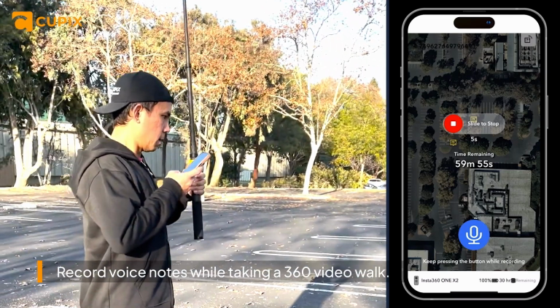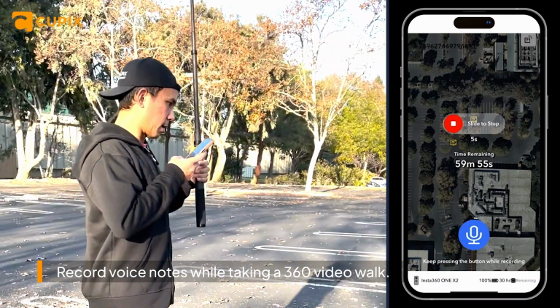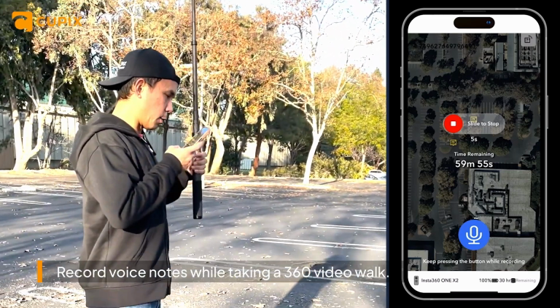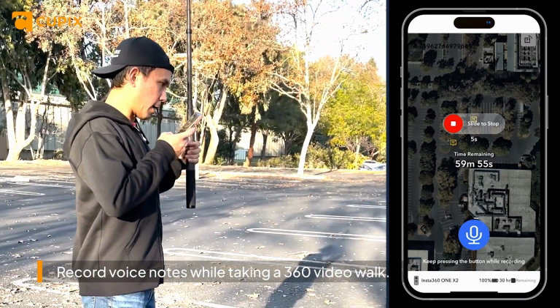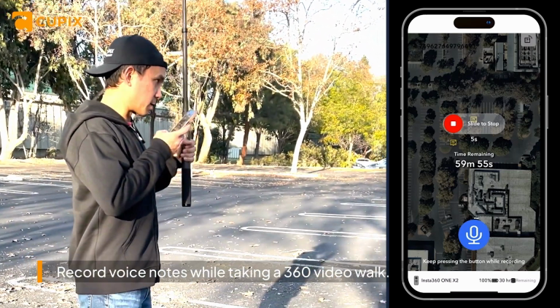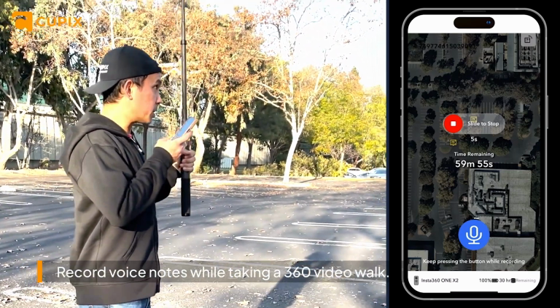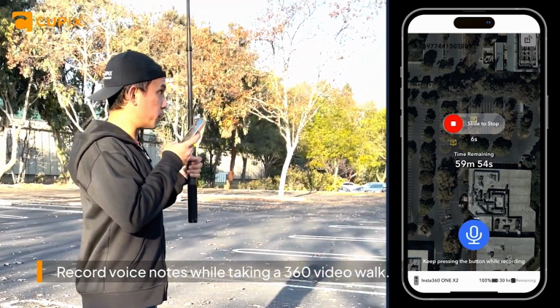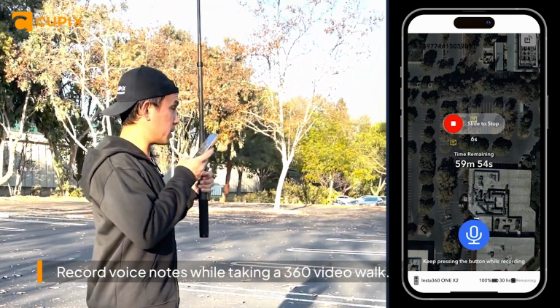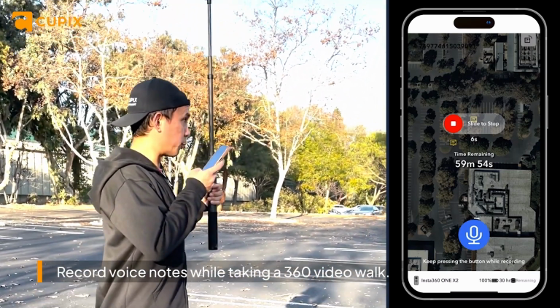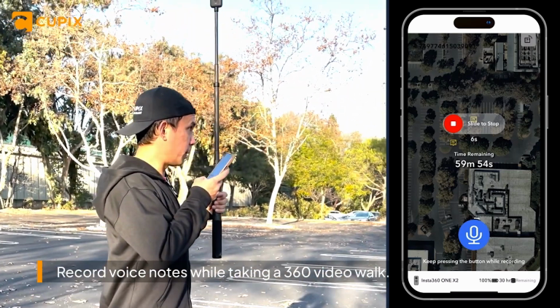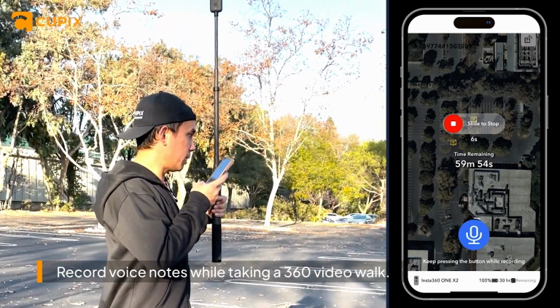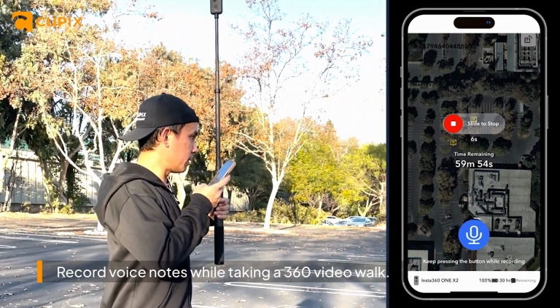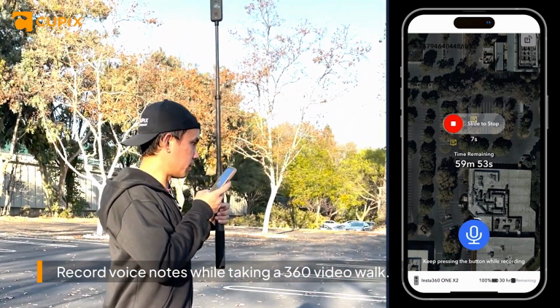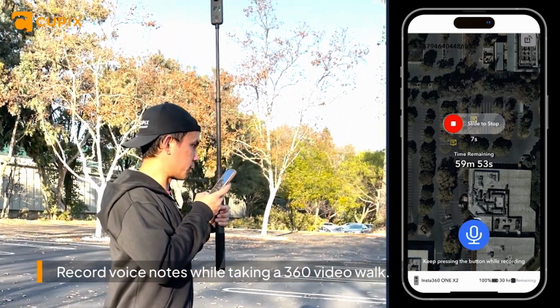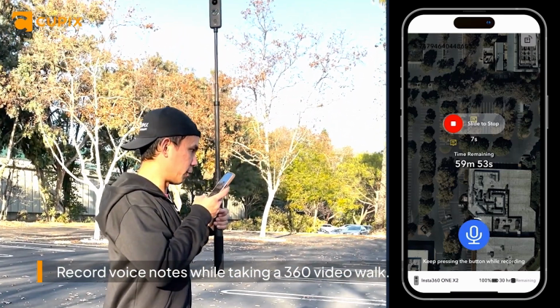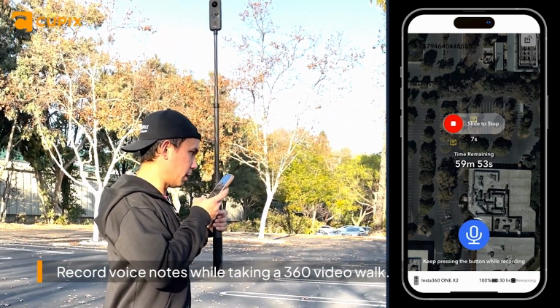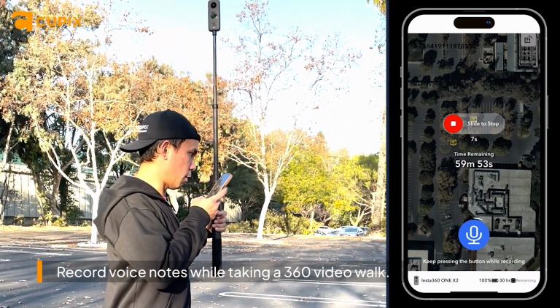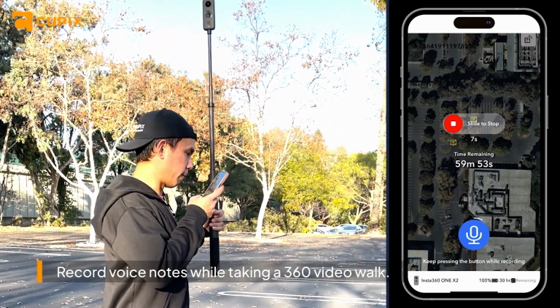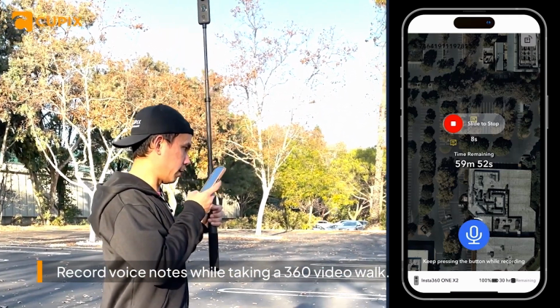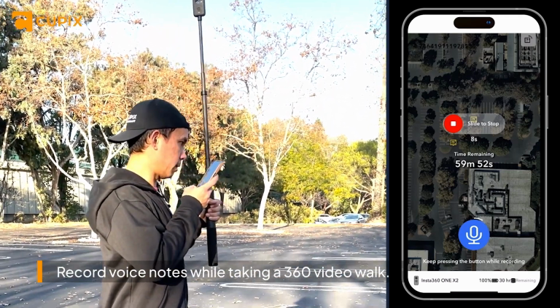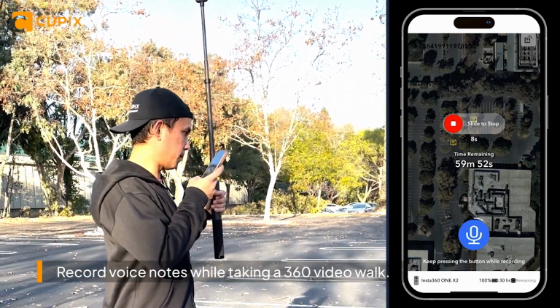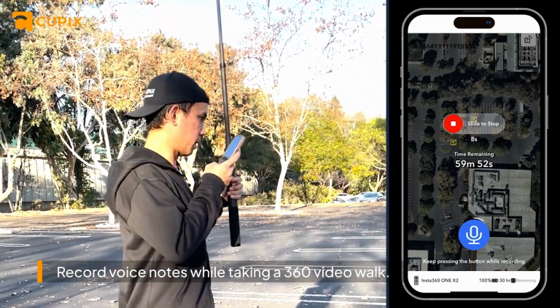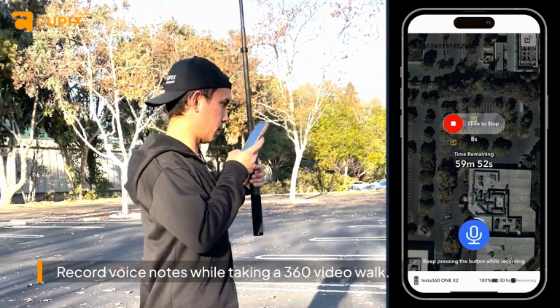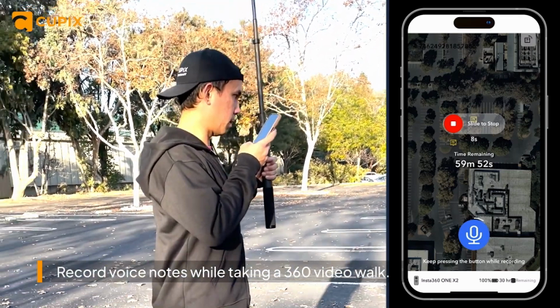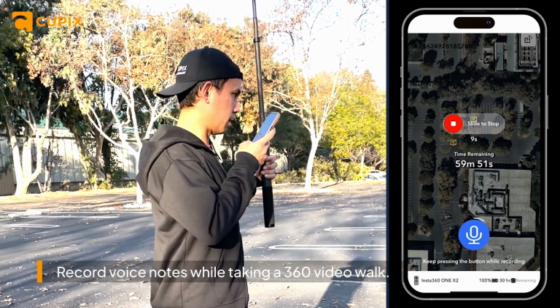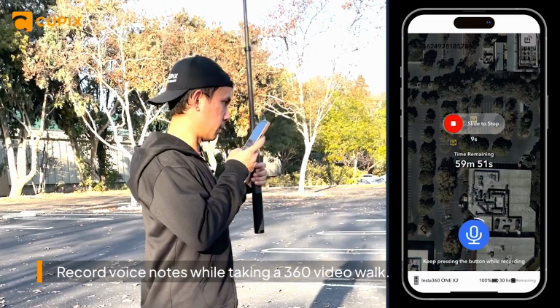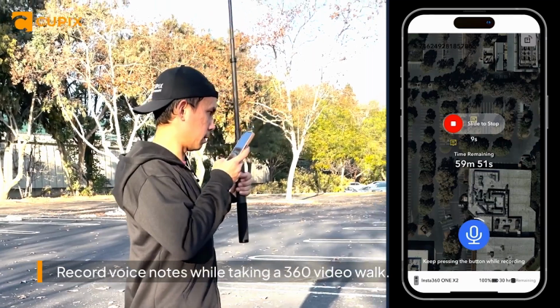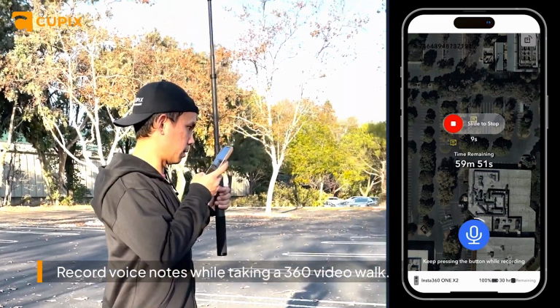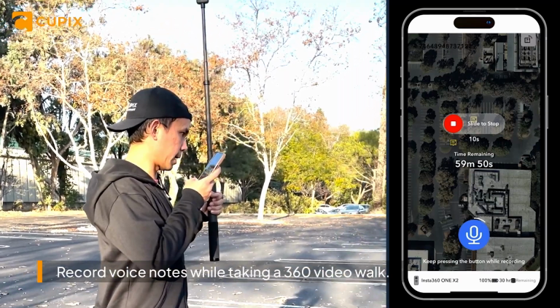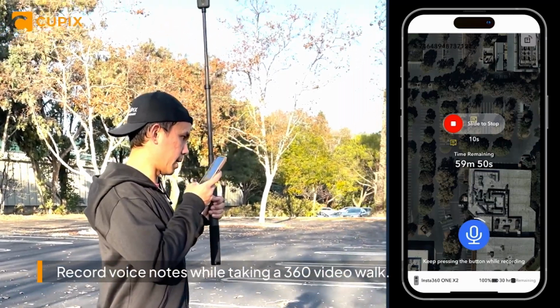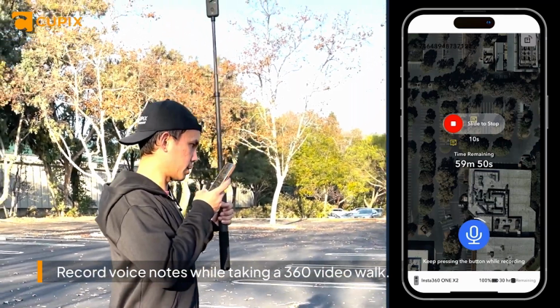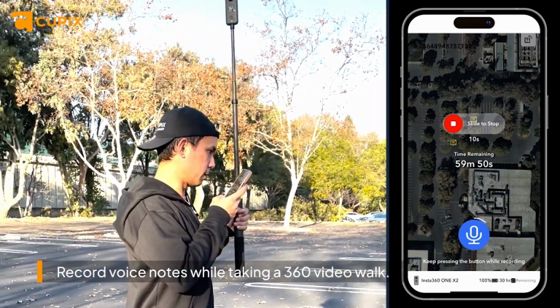There's some debris near the tree over here — looks like a hazard.